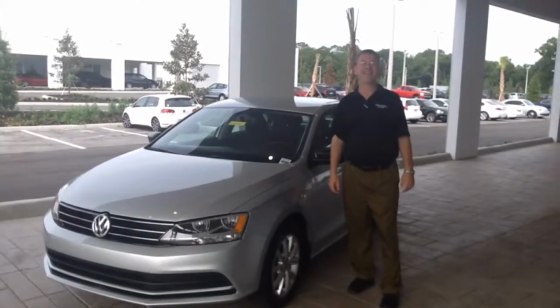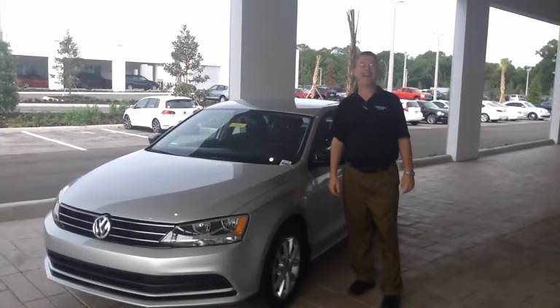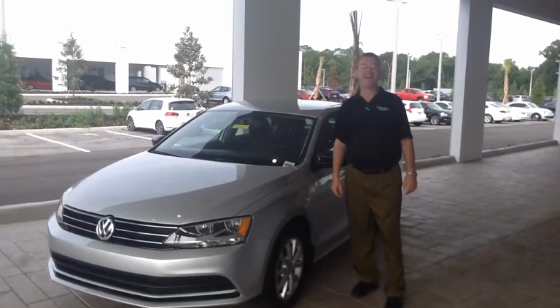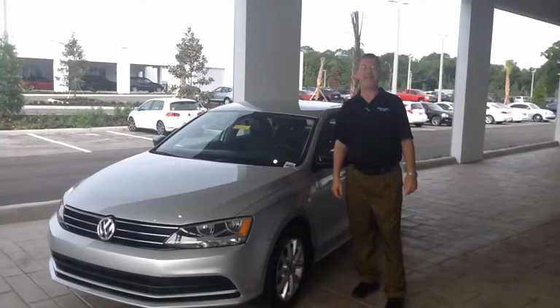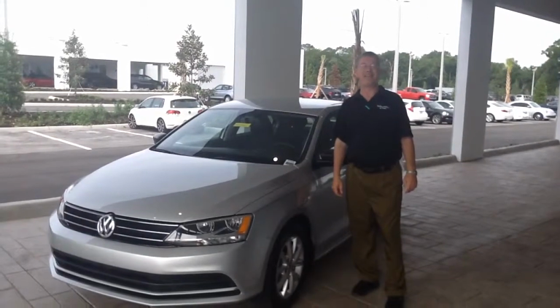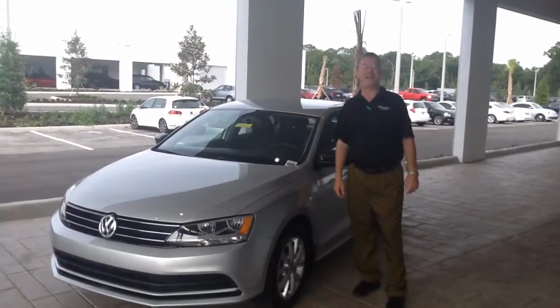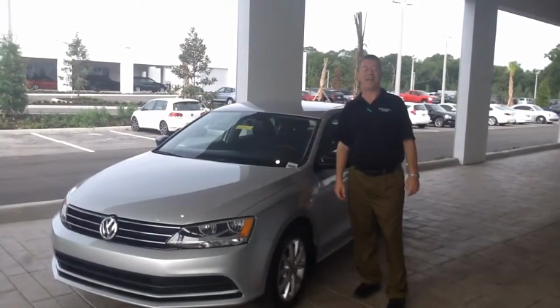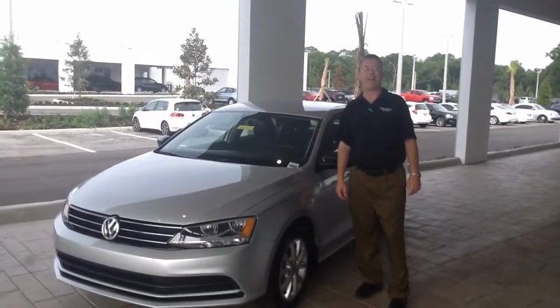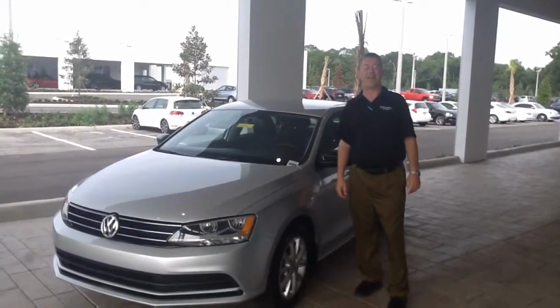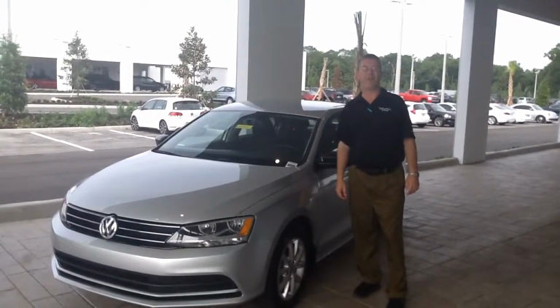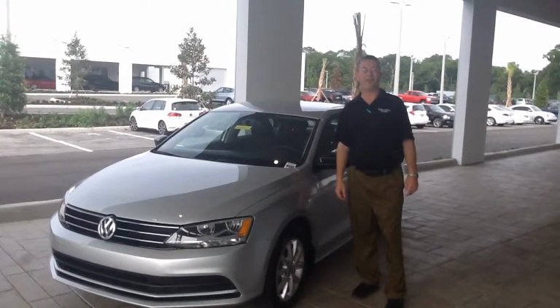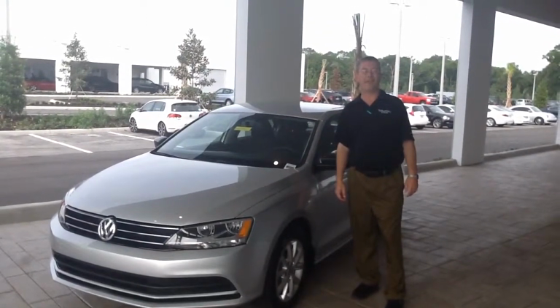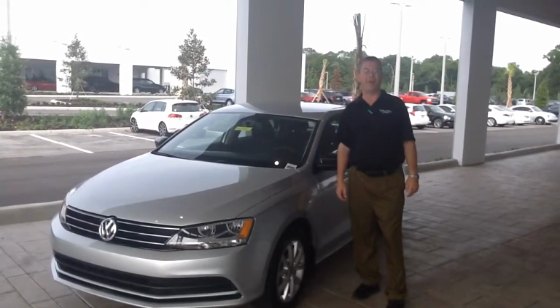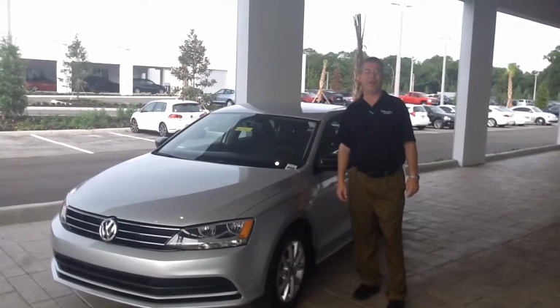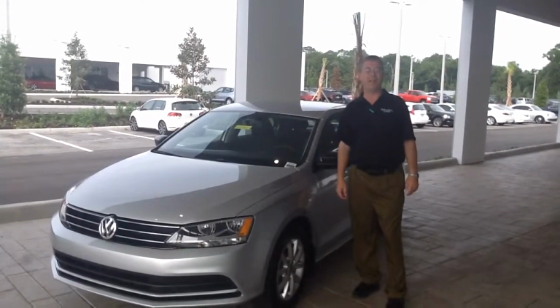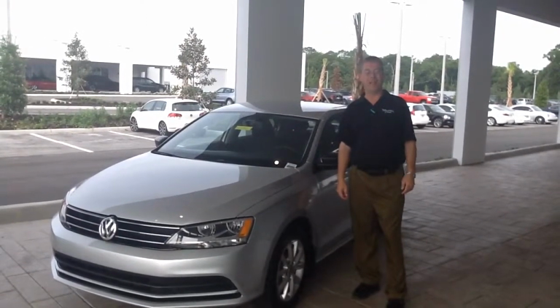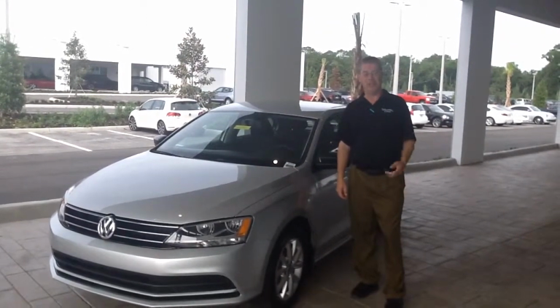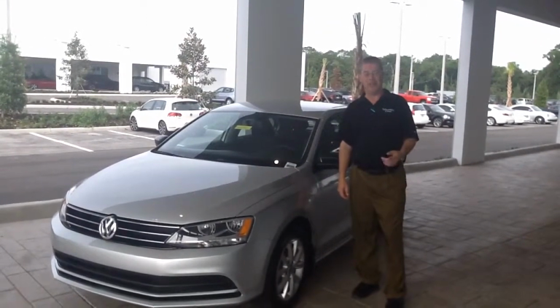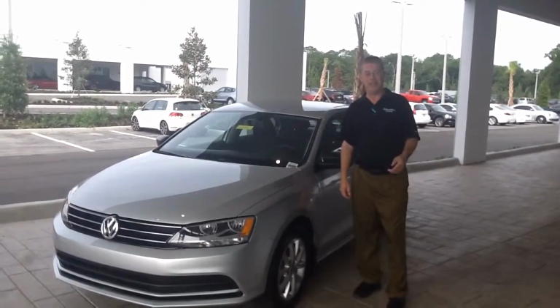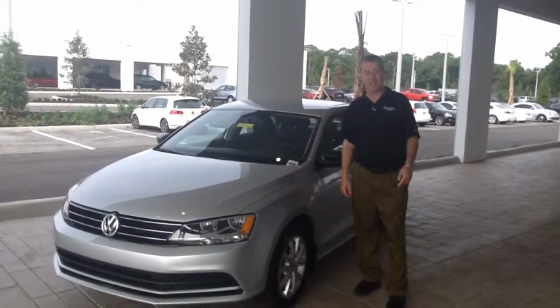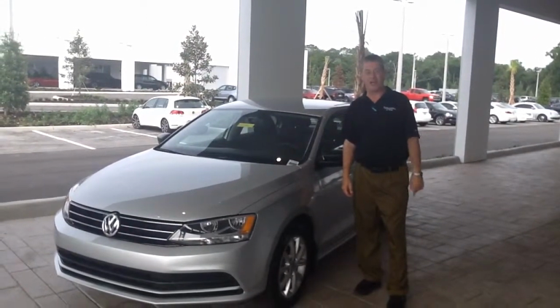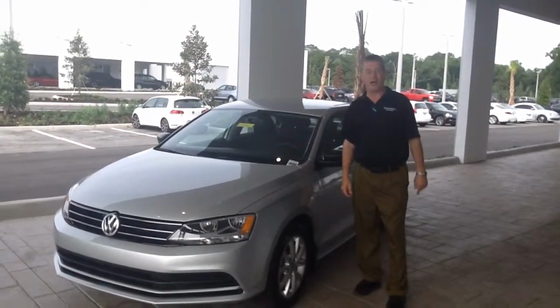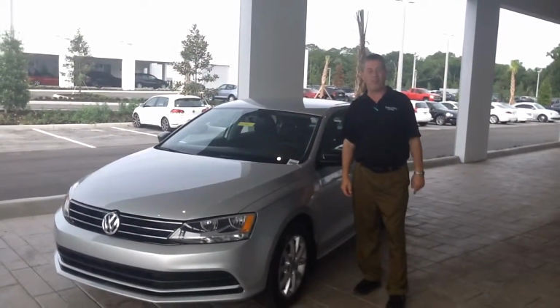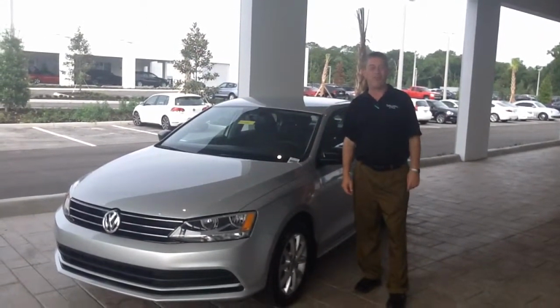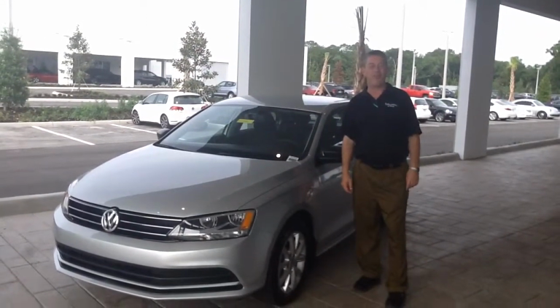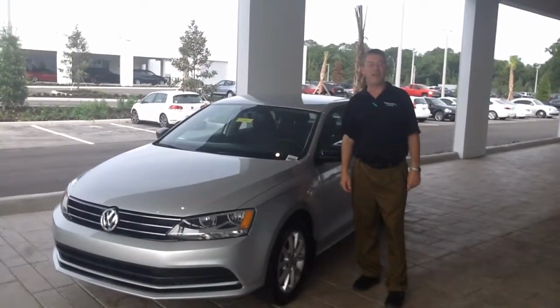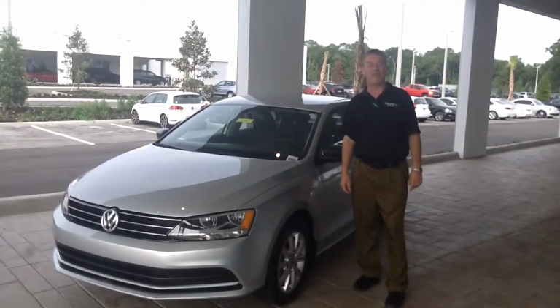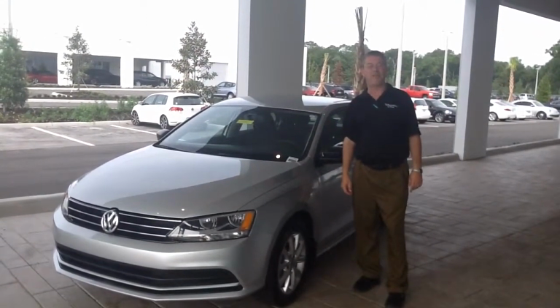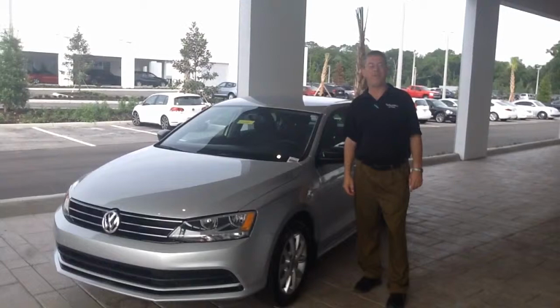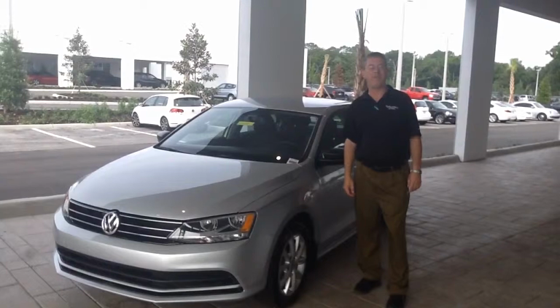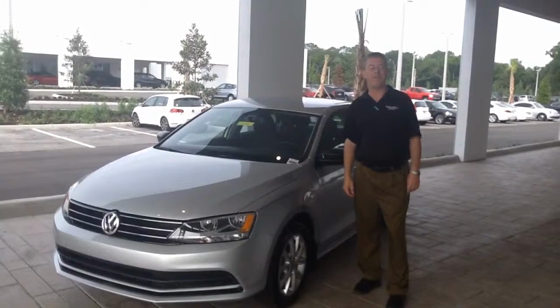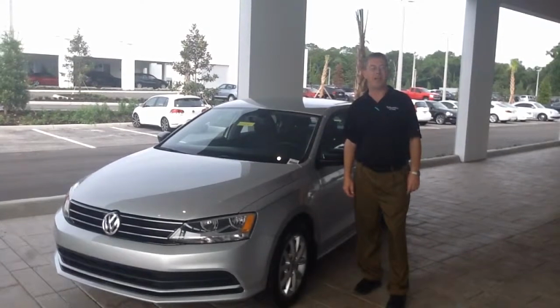How you doing? It's Scott over here at Volkswagen of Ocala. You guys inquired about a 2015 Jetta.